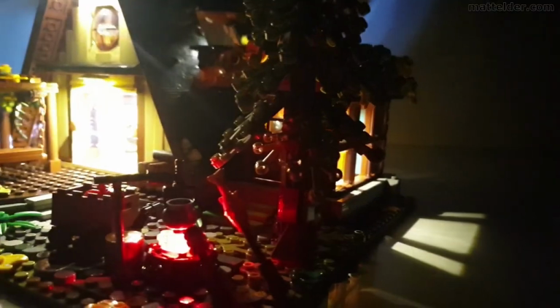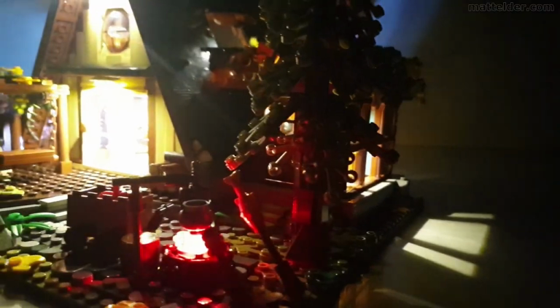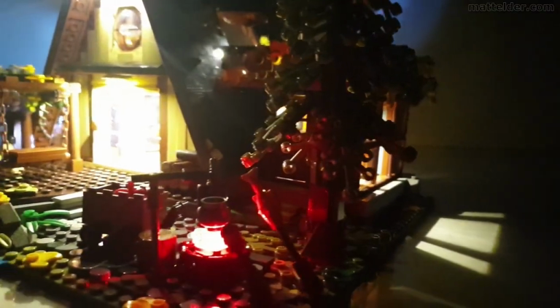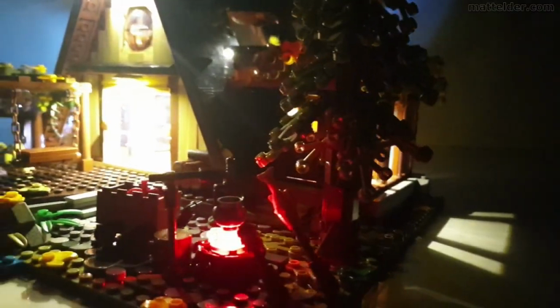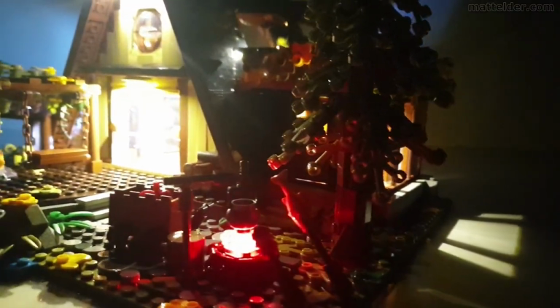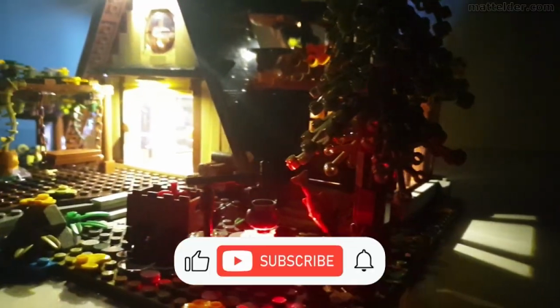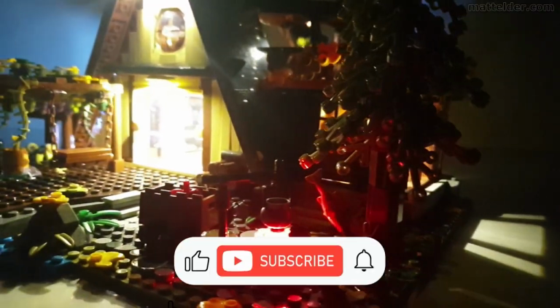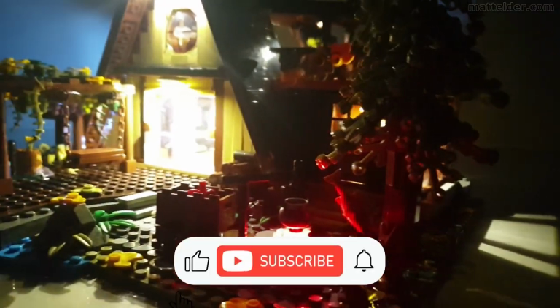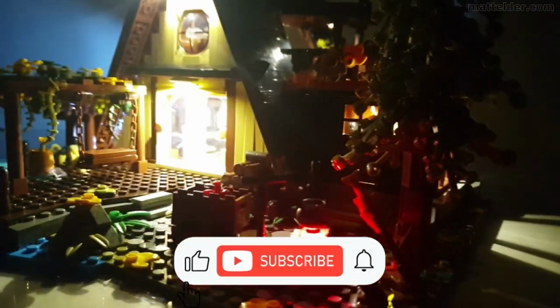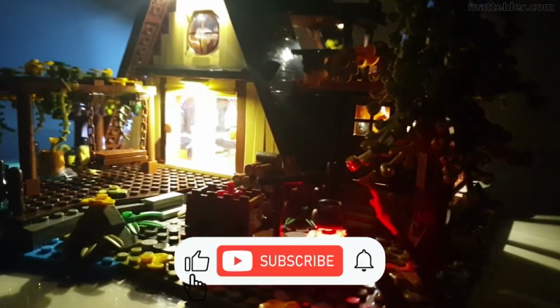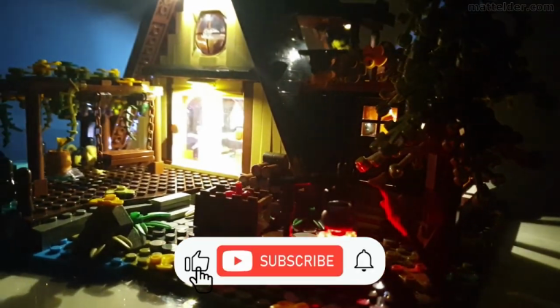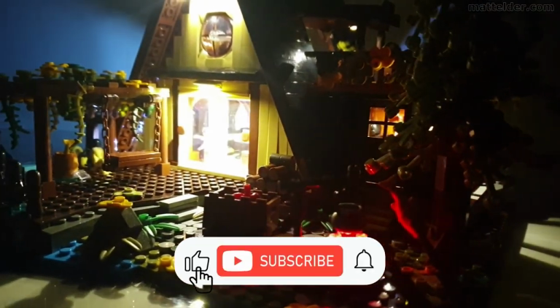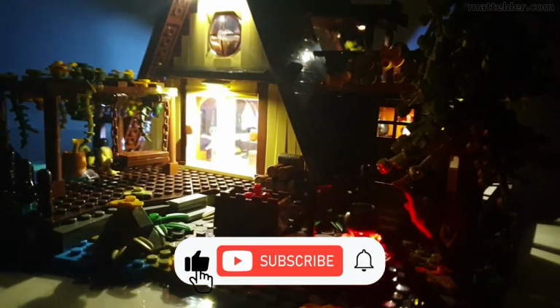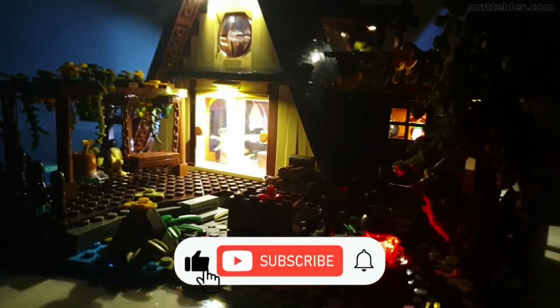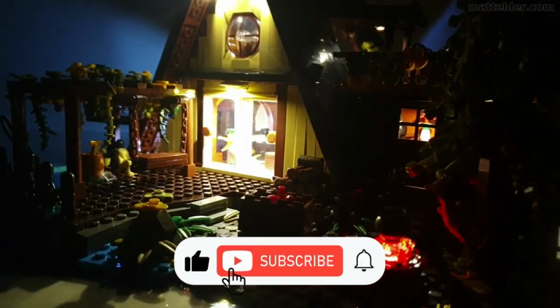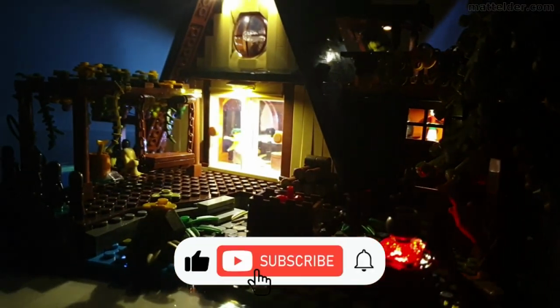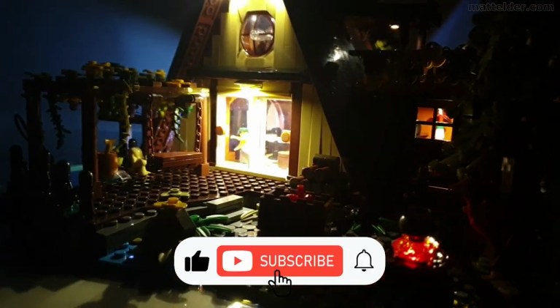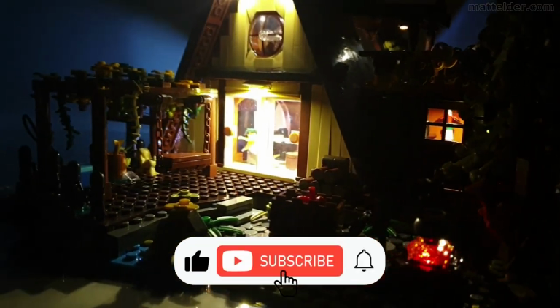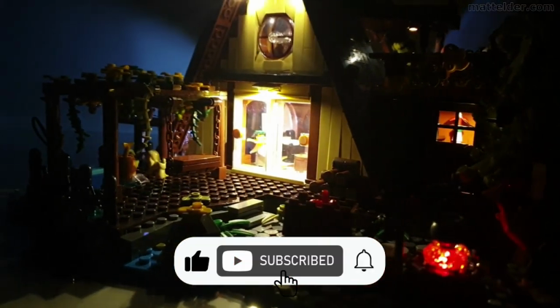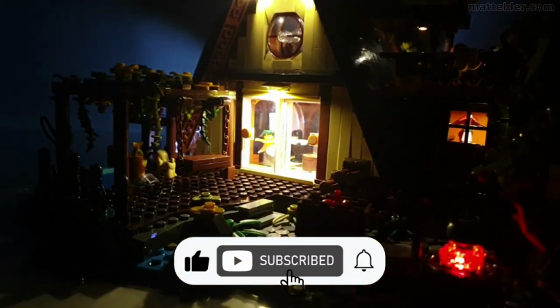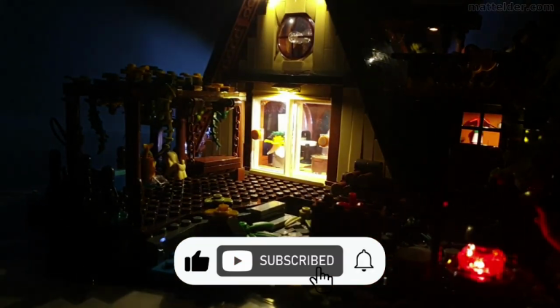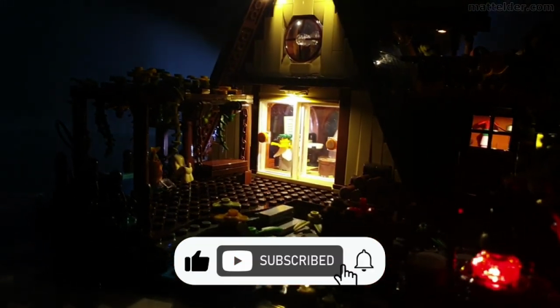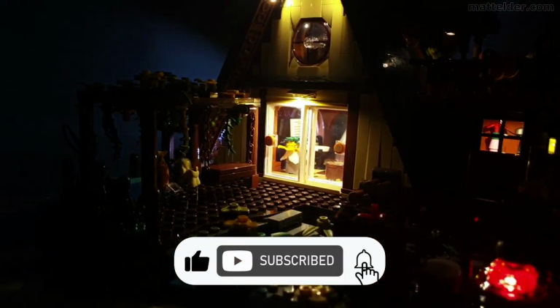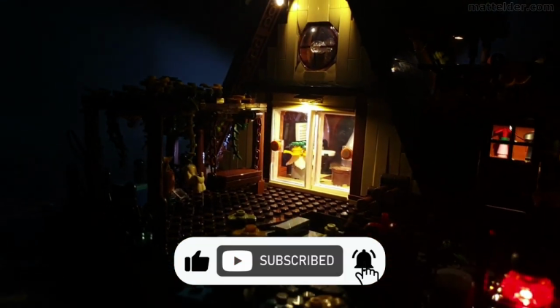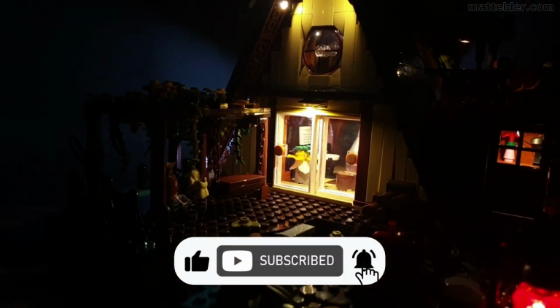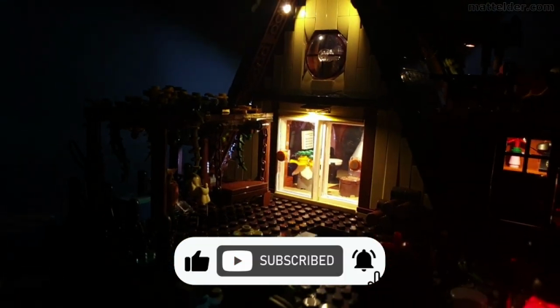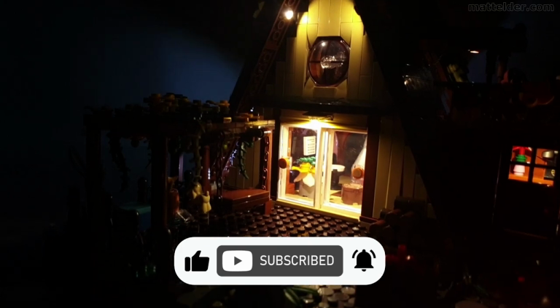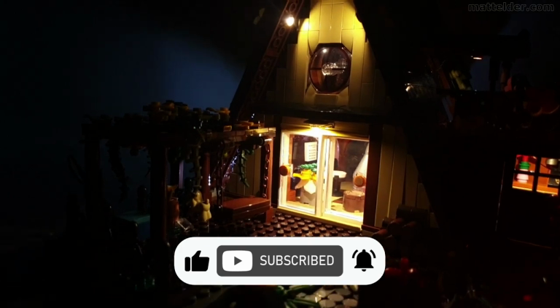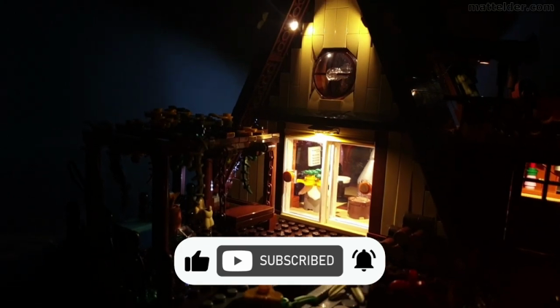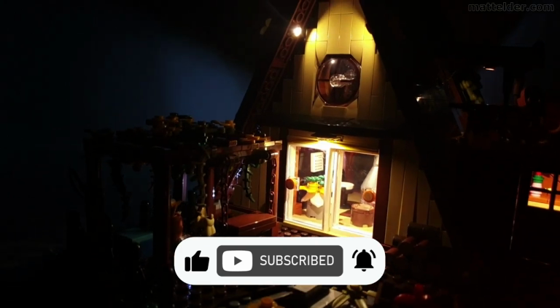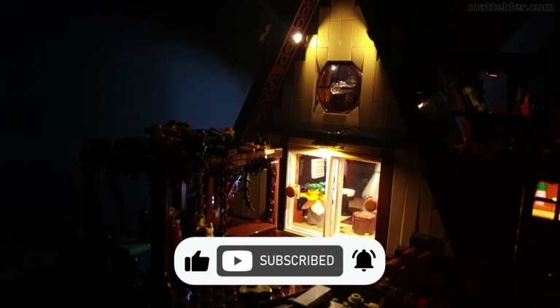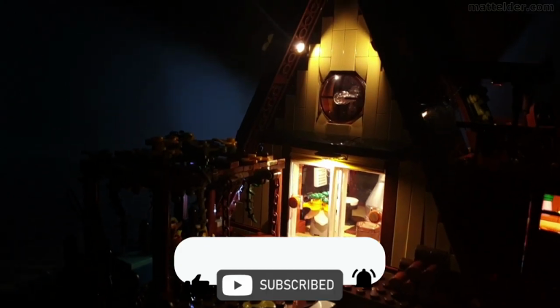Please like the video, subscribe to the channel and hit the bell to be notified when we upload videos. It greatly helps the channel out.